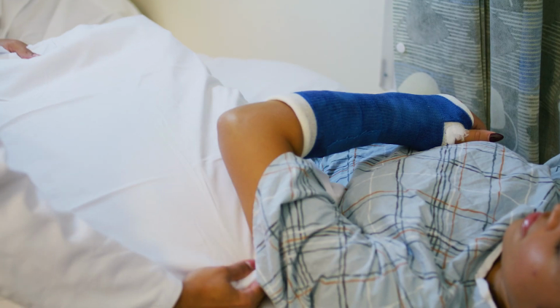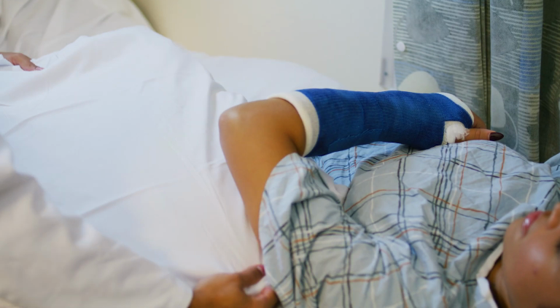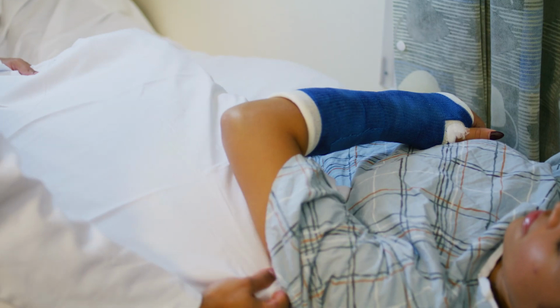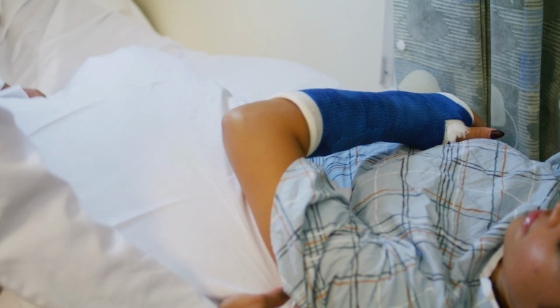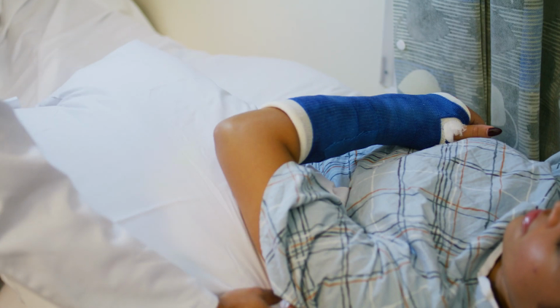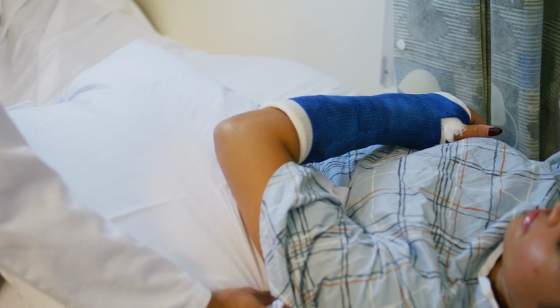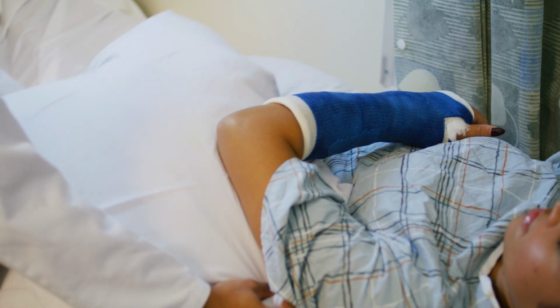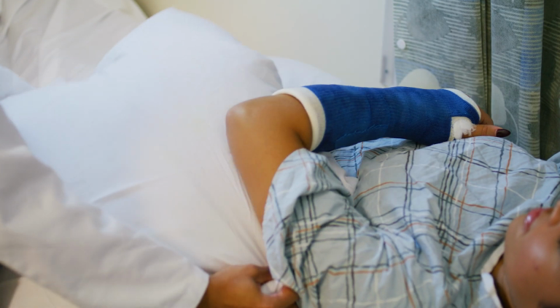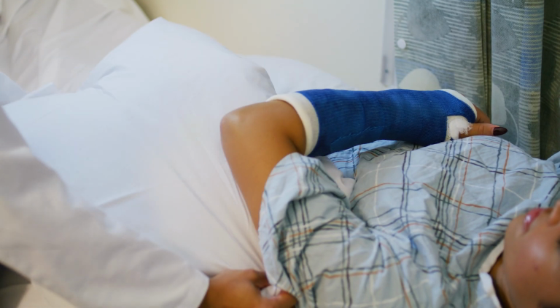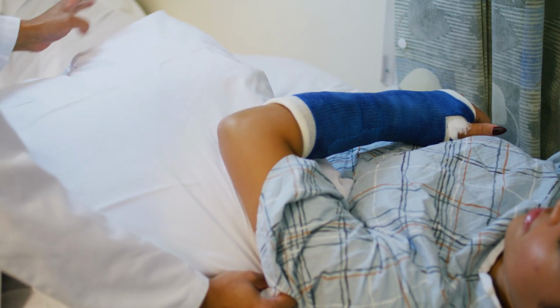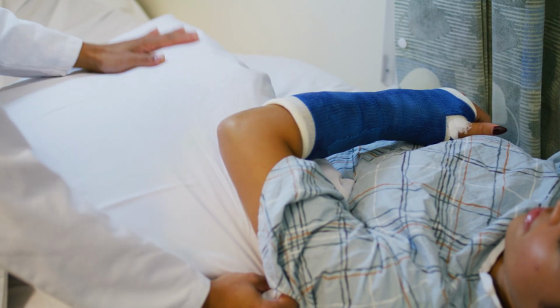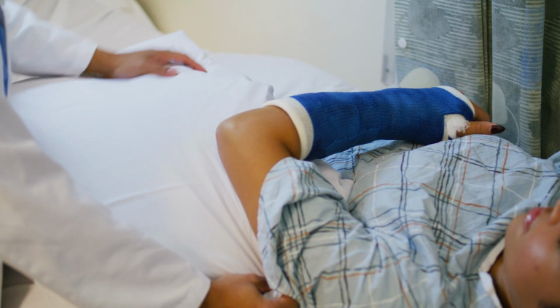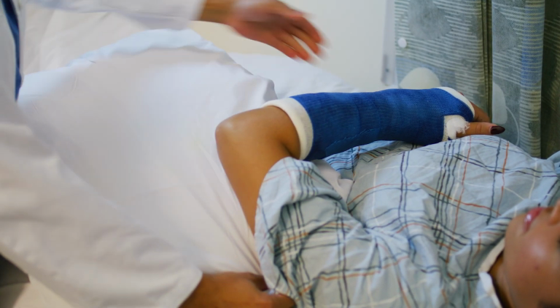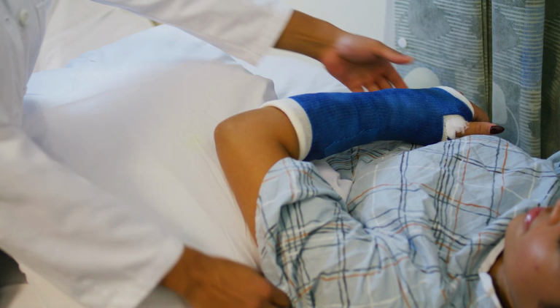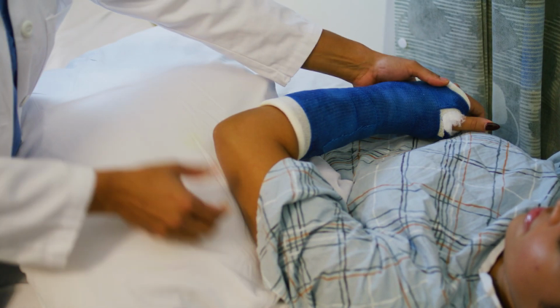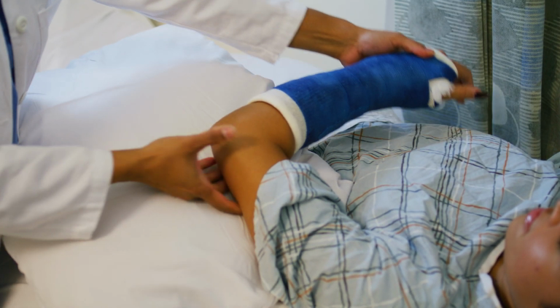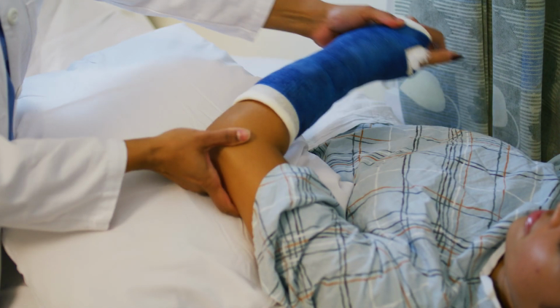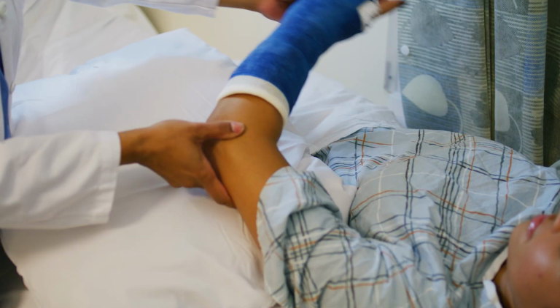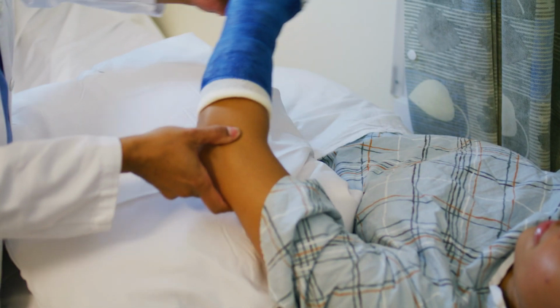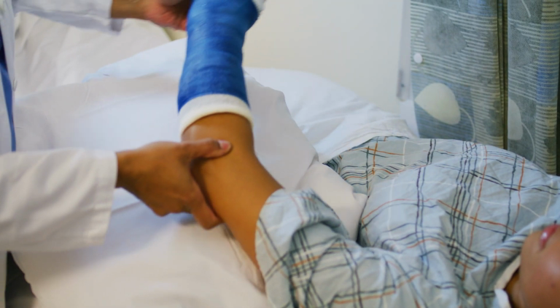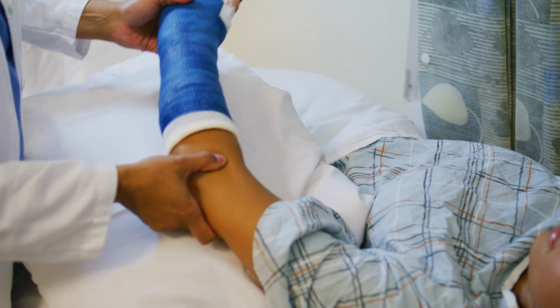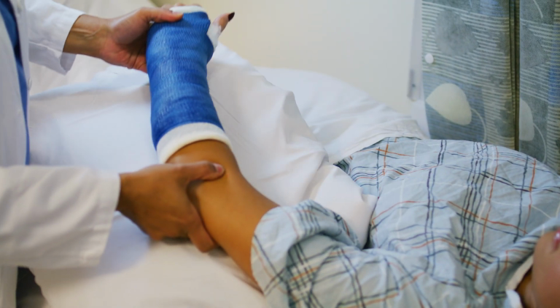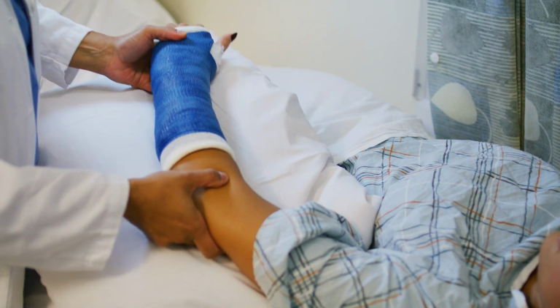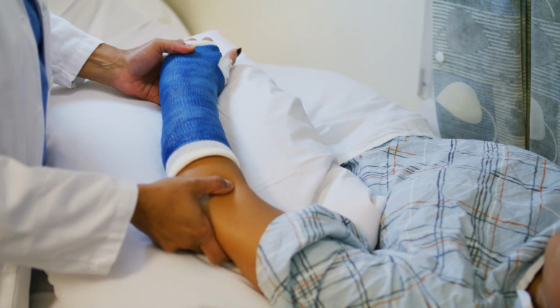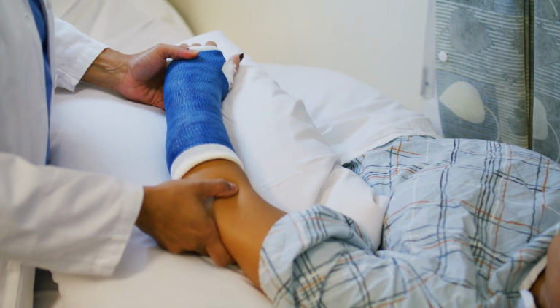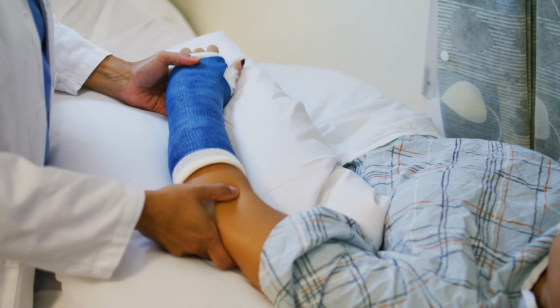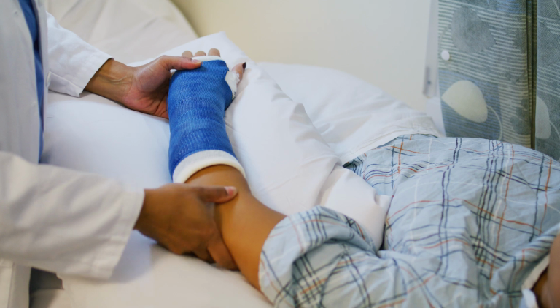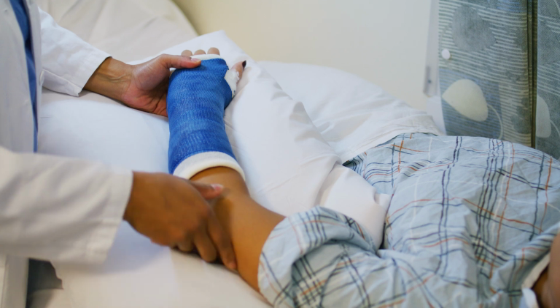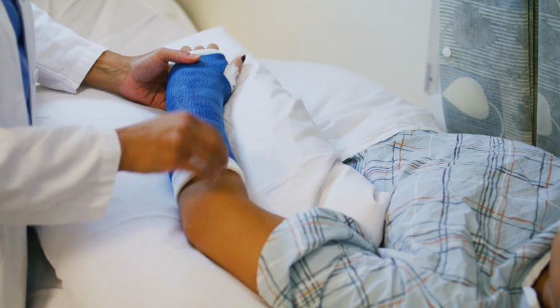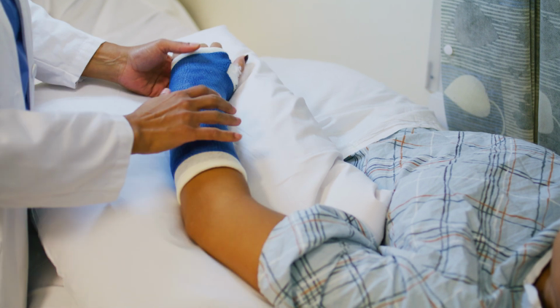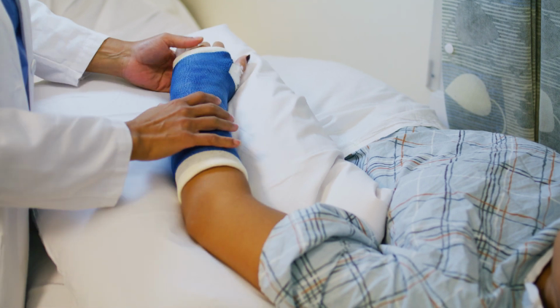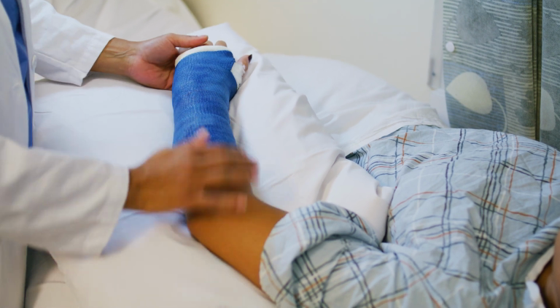Sleeping with a cast can be challenging. Place pillows underneath your cast to reduce swelling and increase circulation.